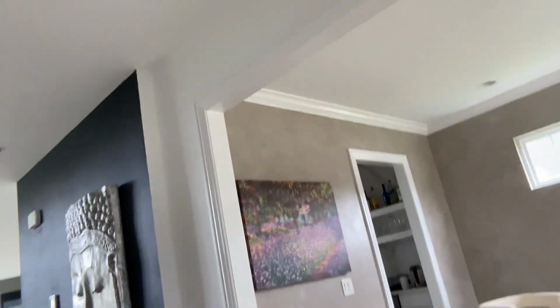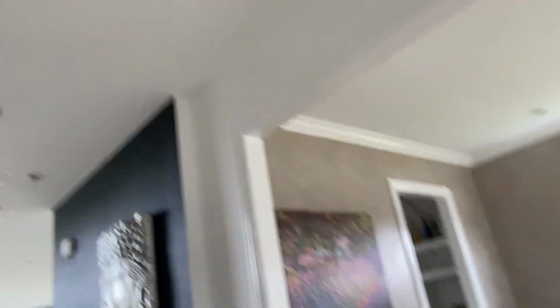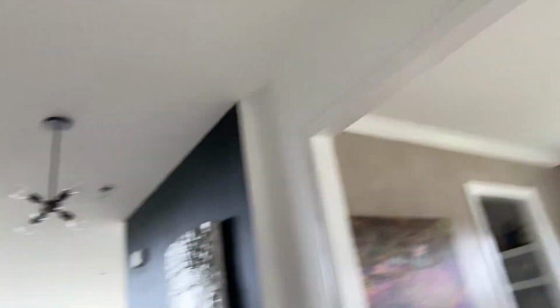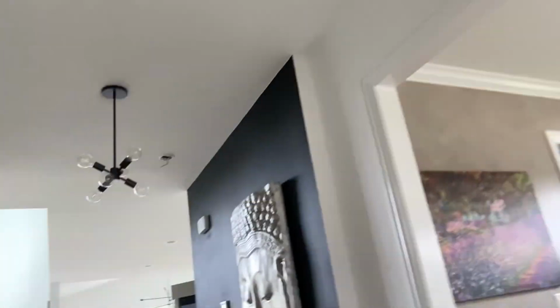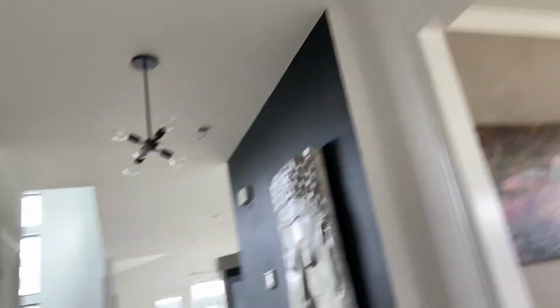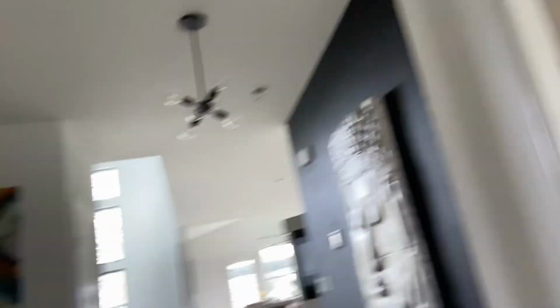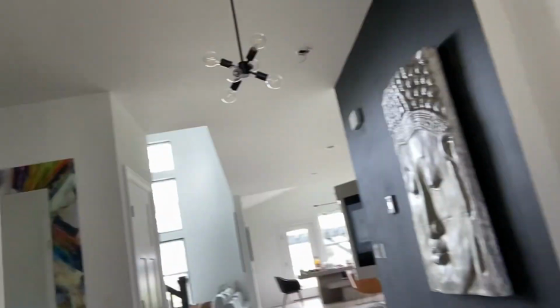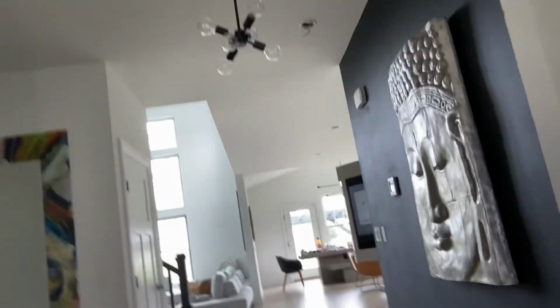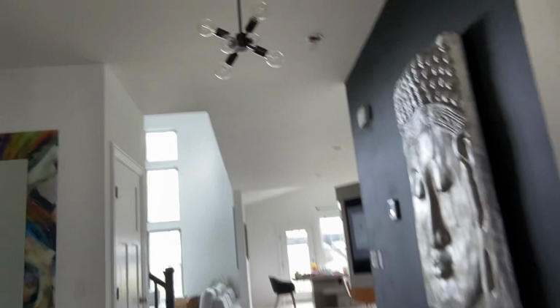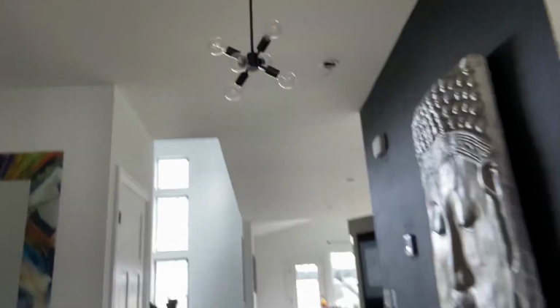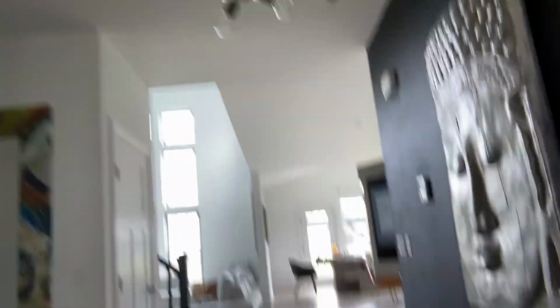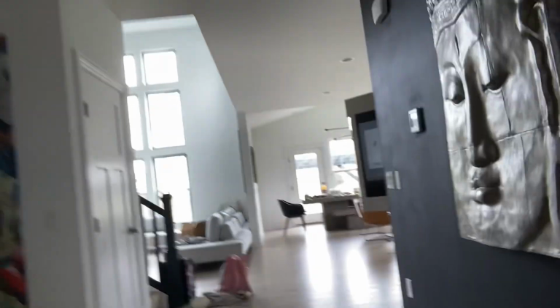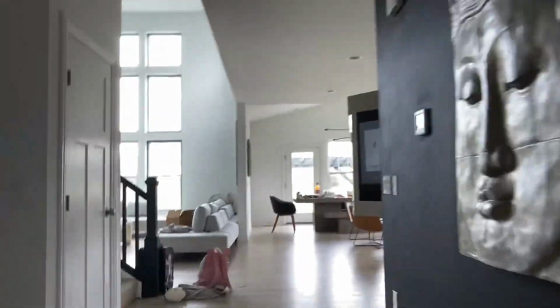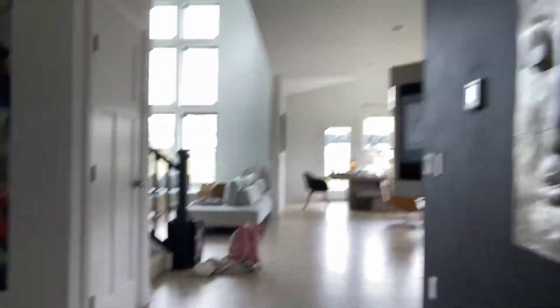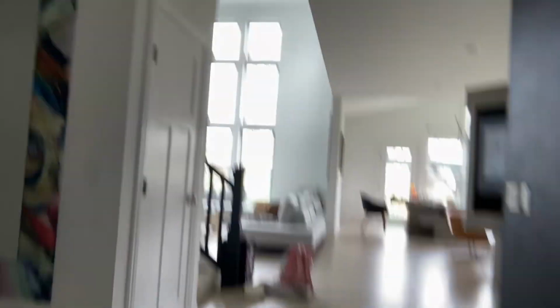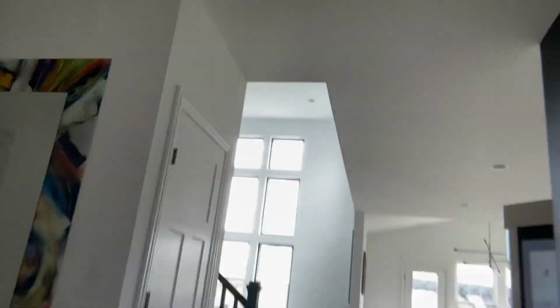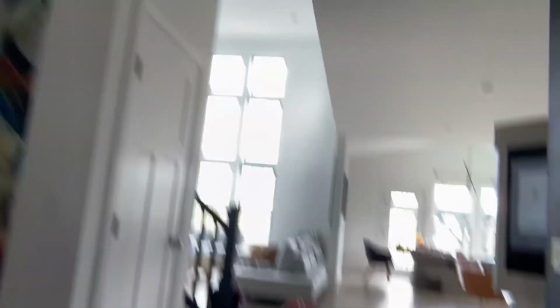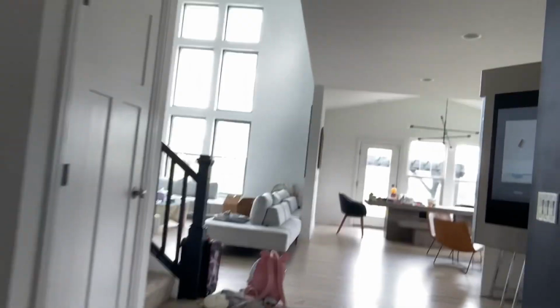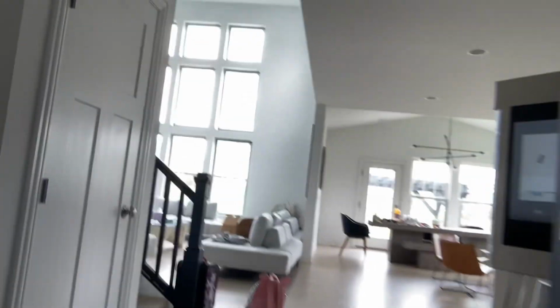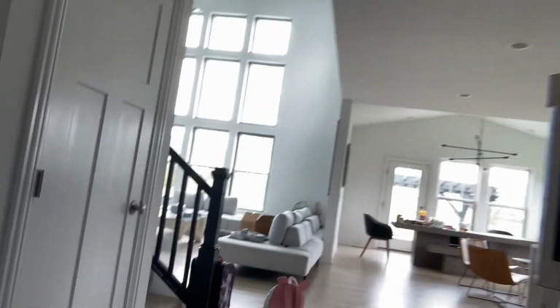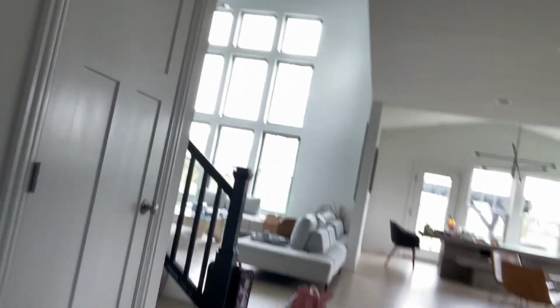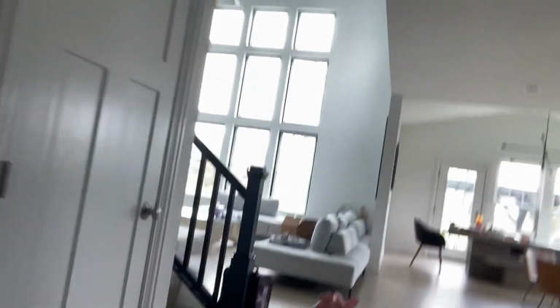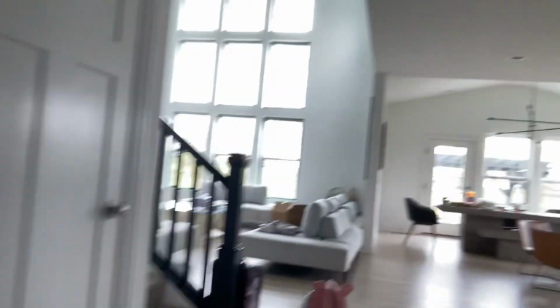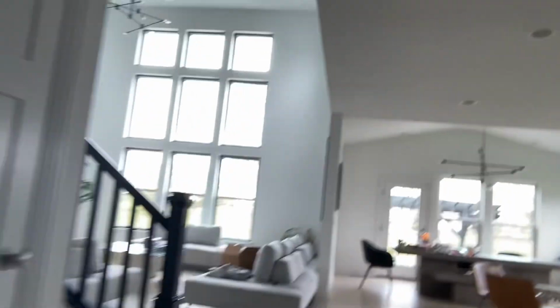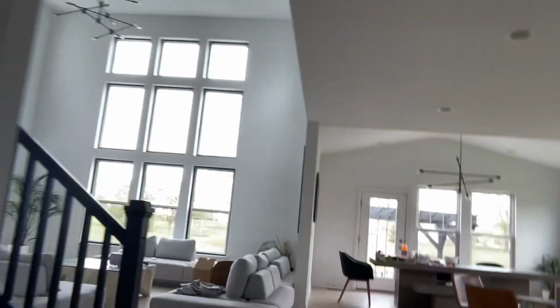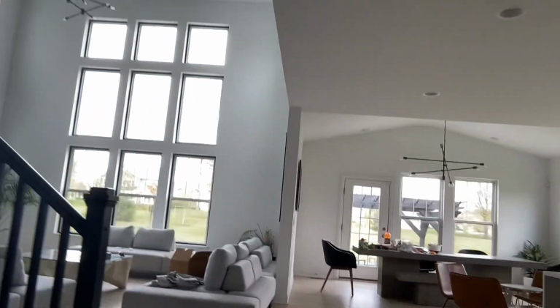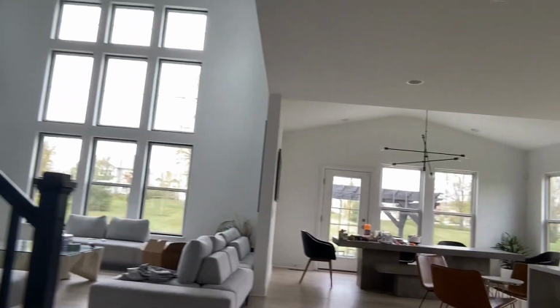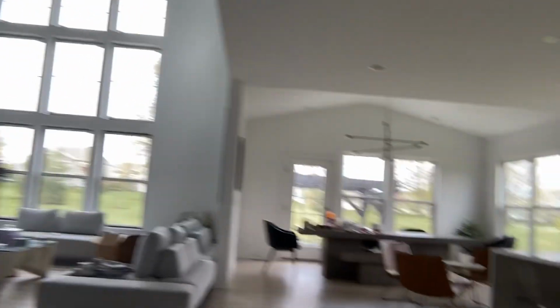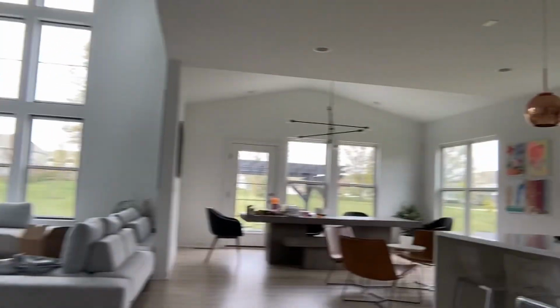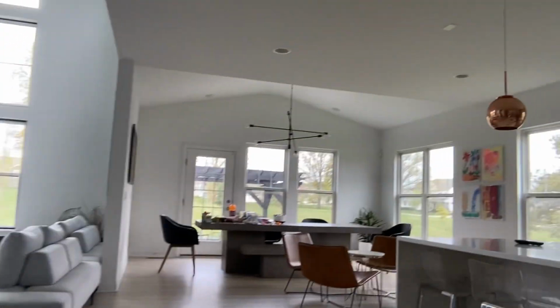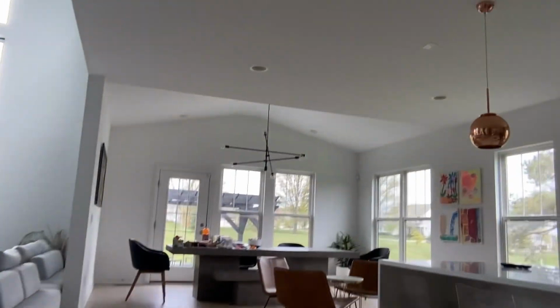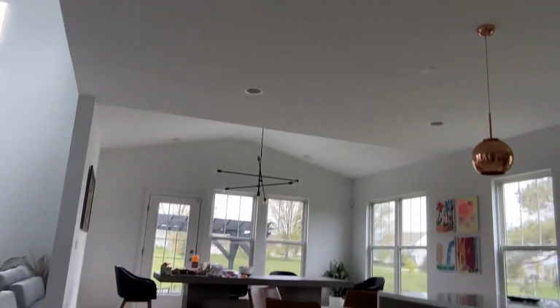And yeah, that's all I have to show you downstairs. So Sia, let's go upstairs now.